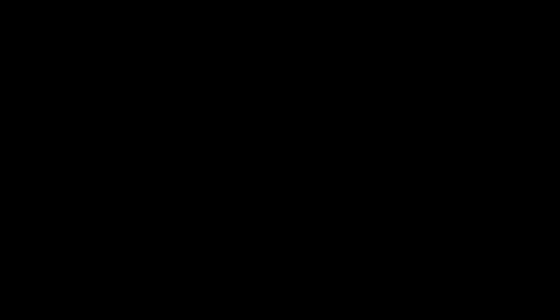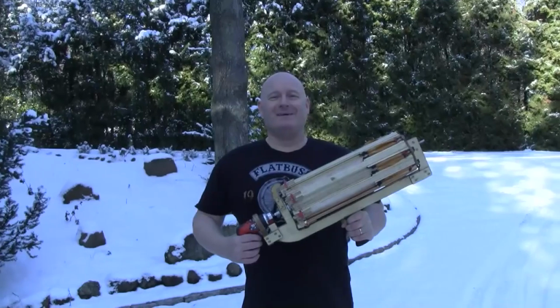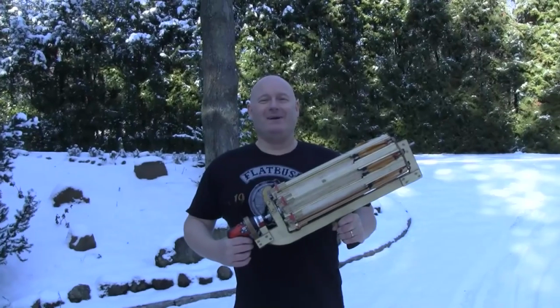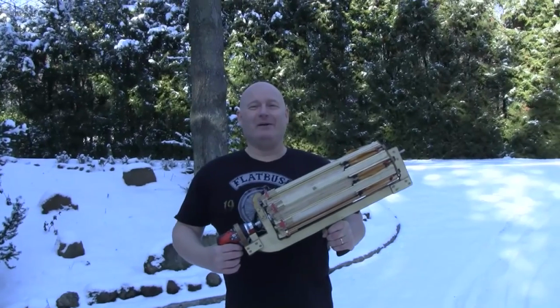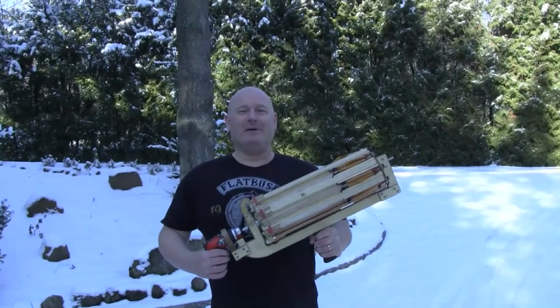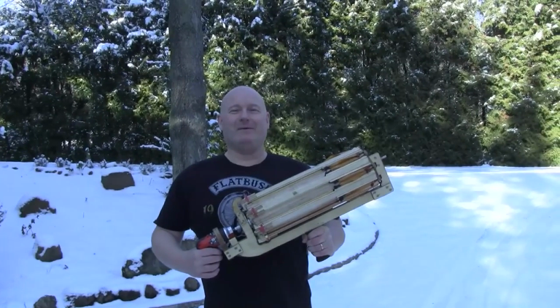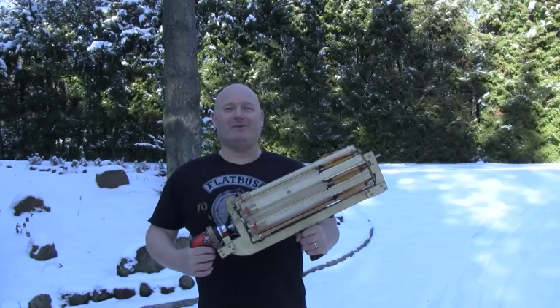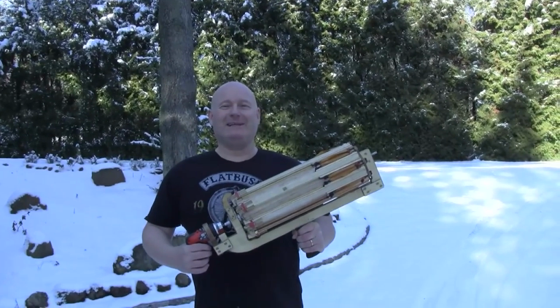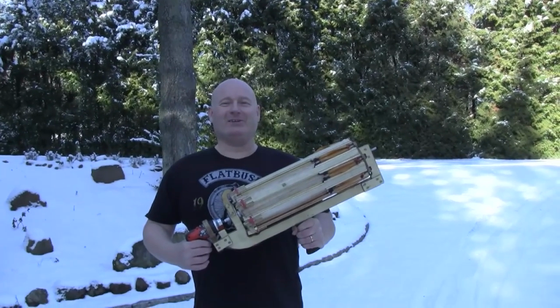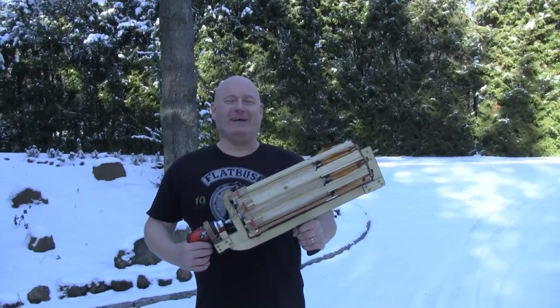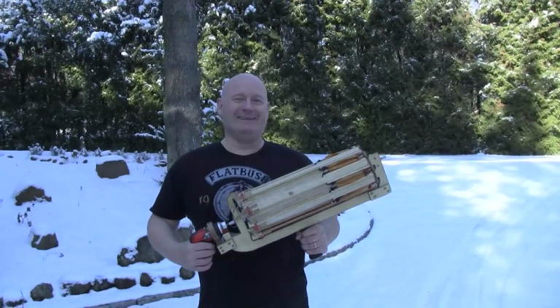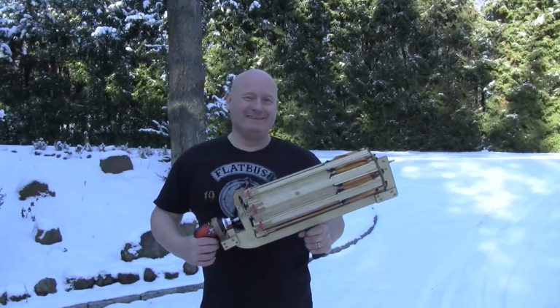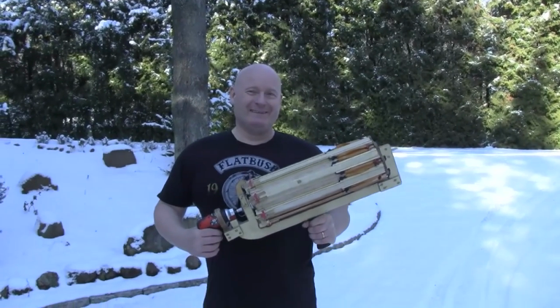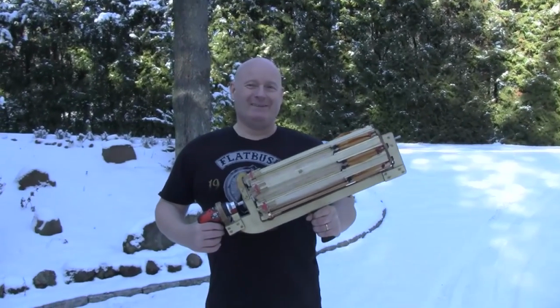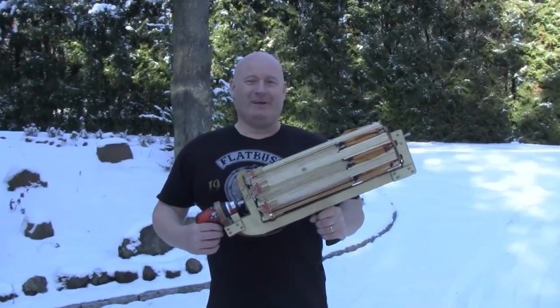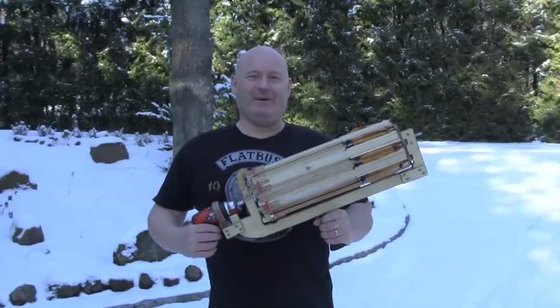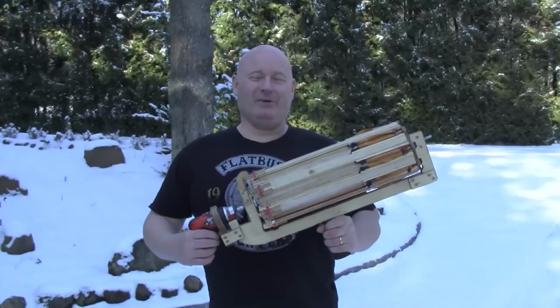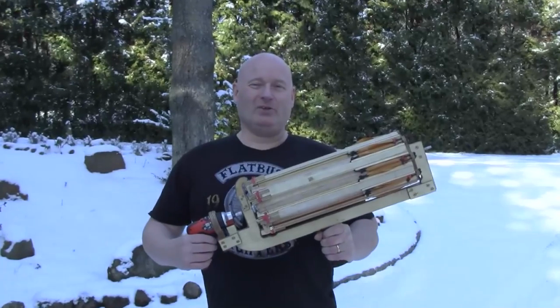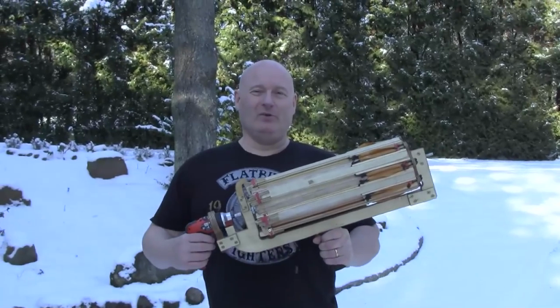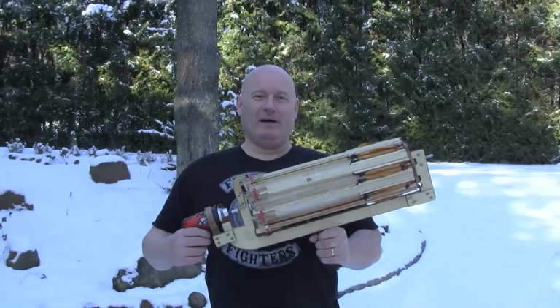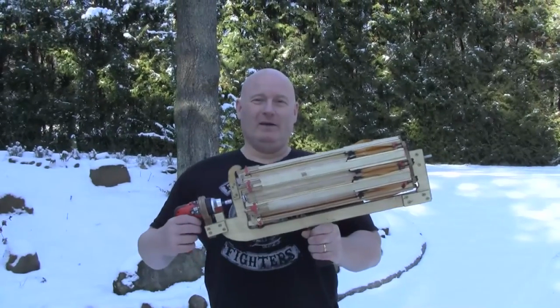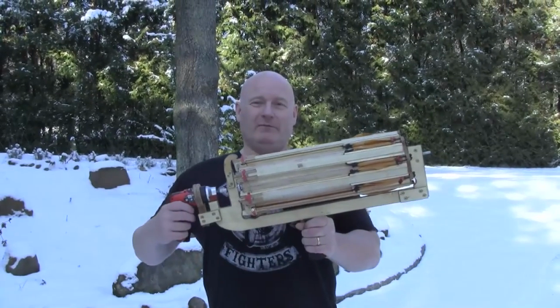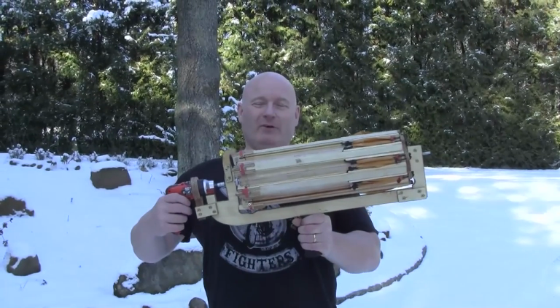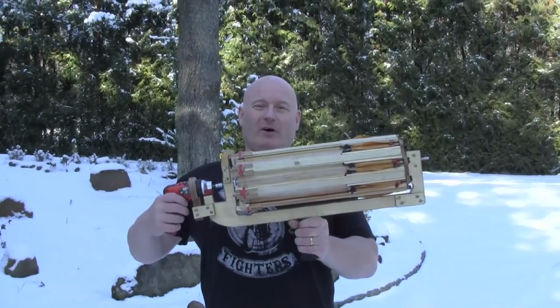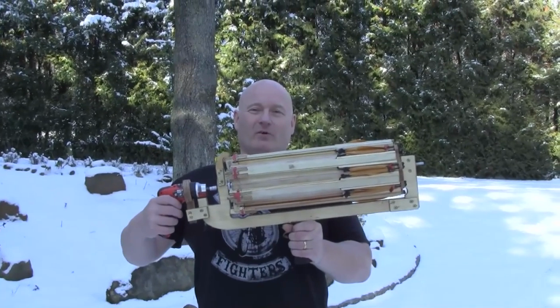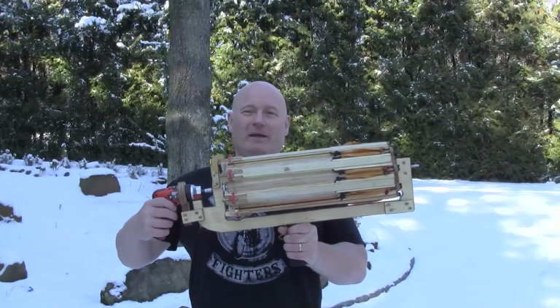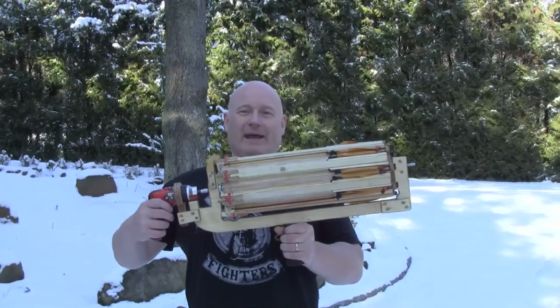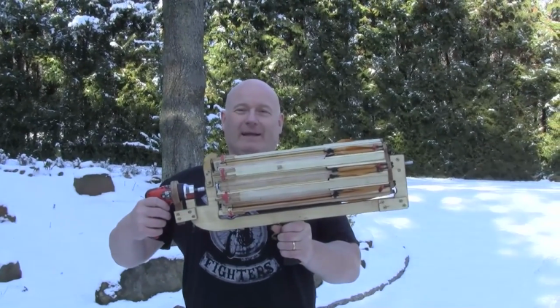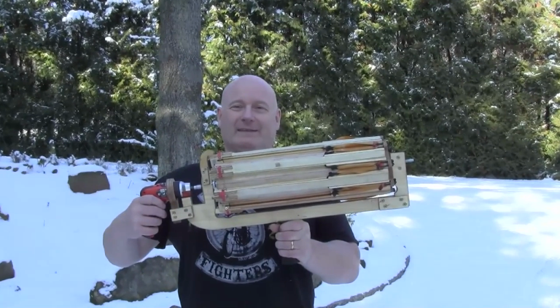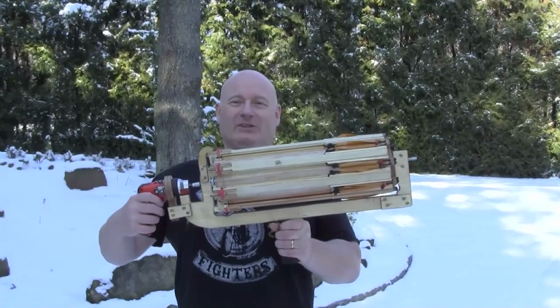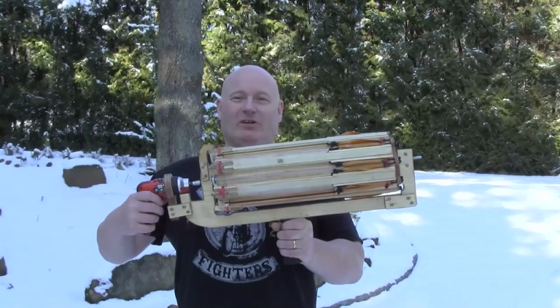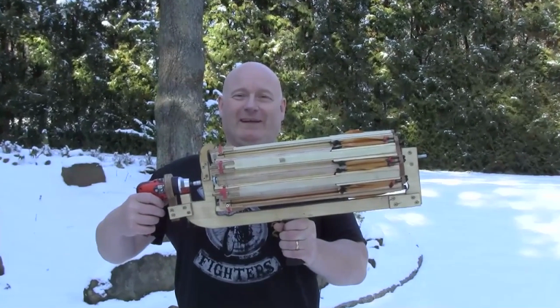Hello and welcome to the slingshot channel. Today I want to show you my full-auto mini gatling slingshot gun.